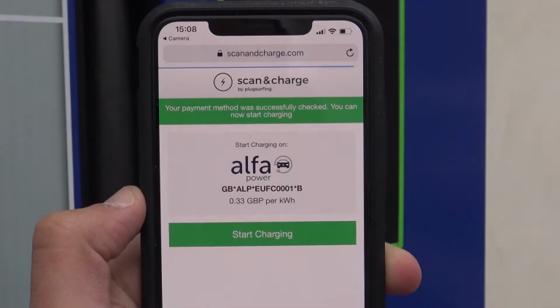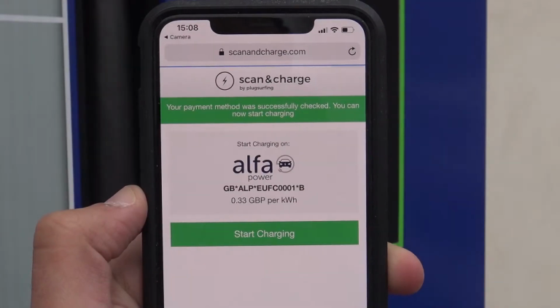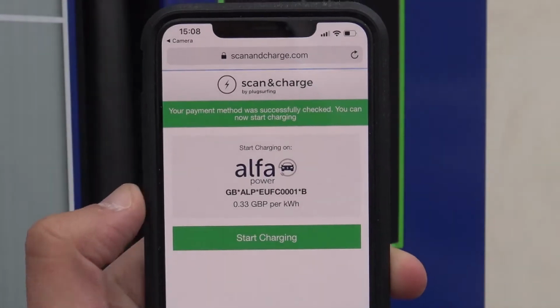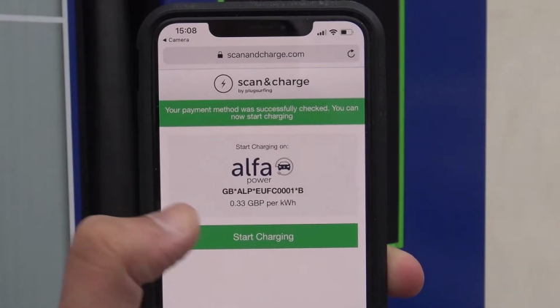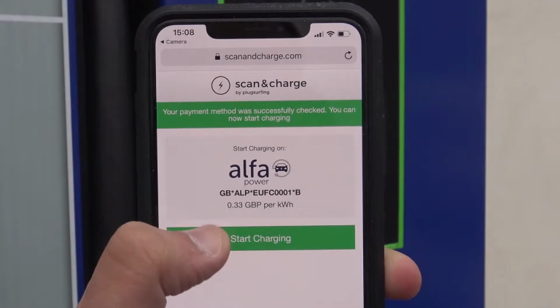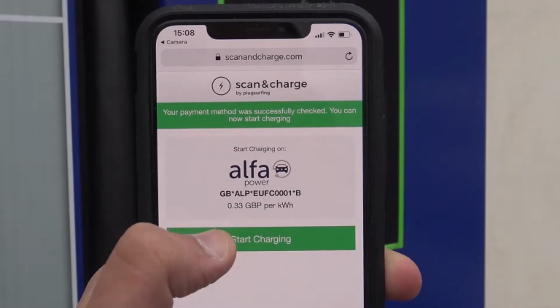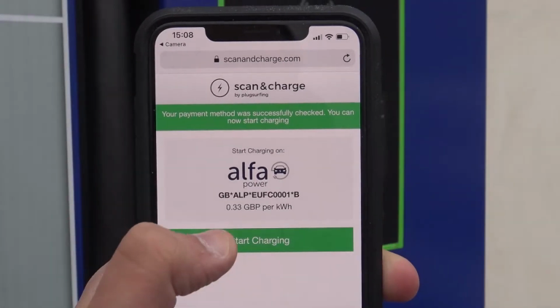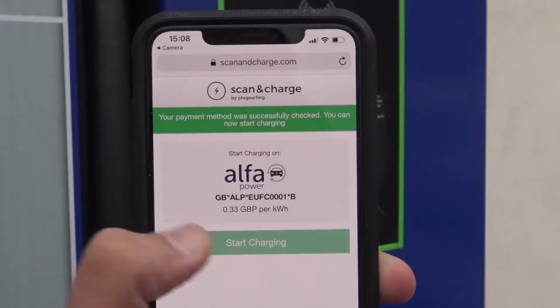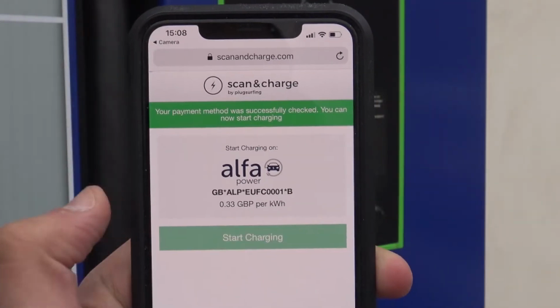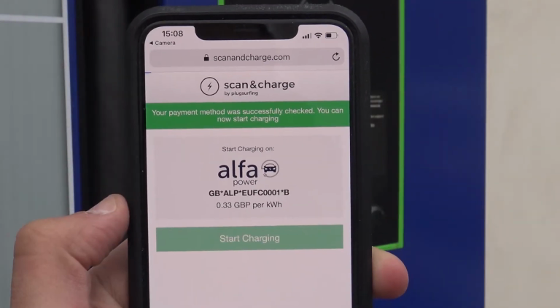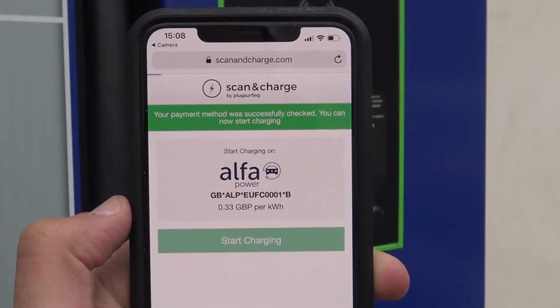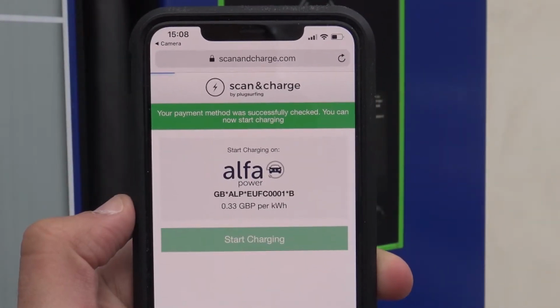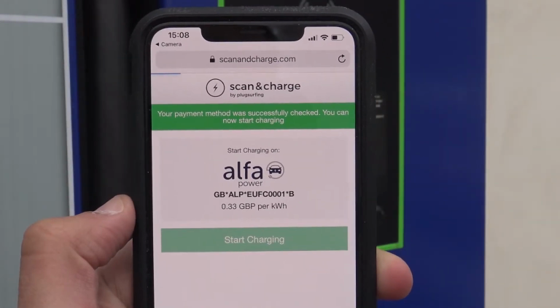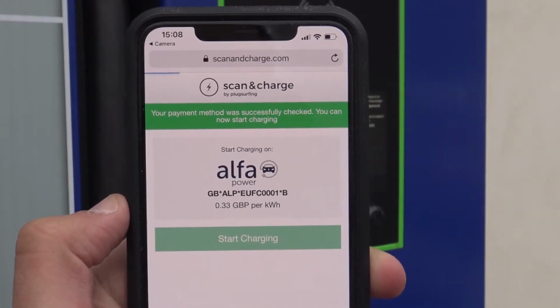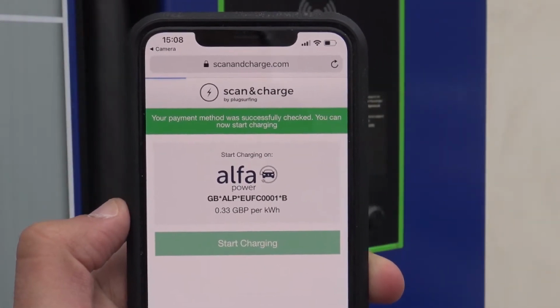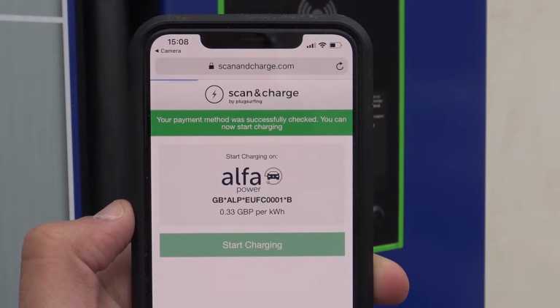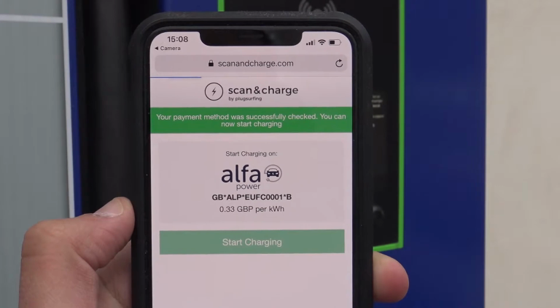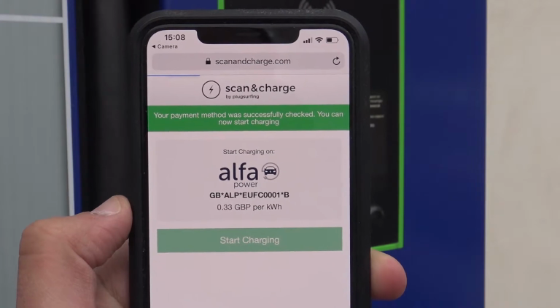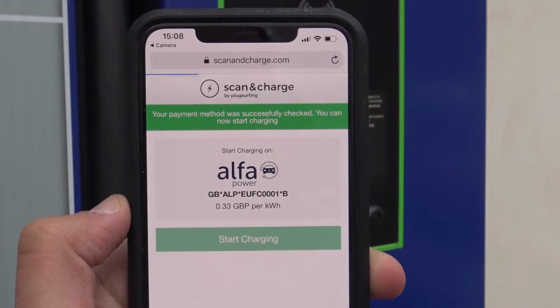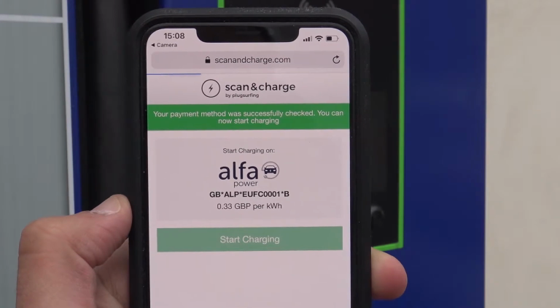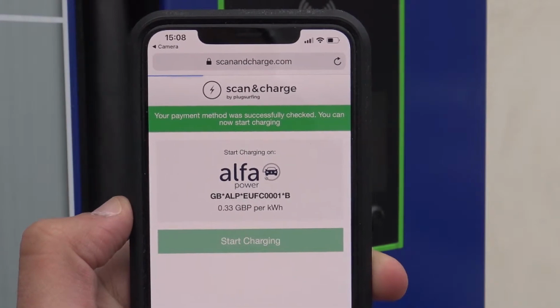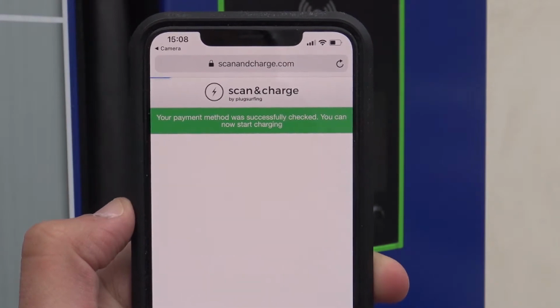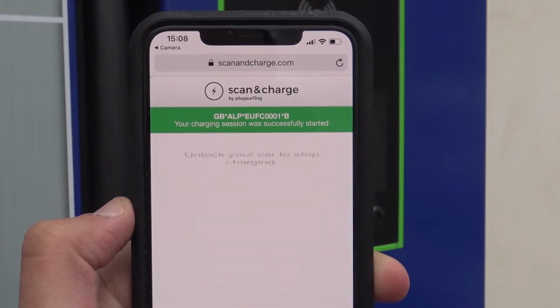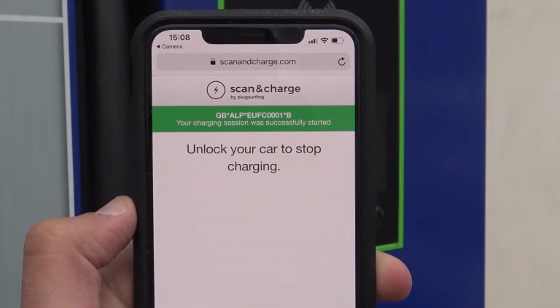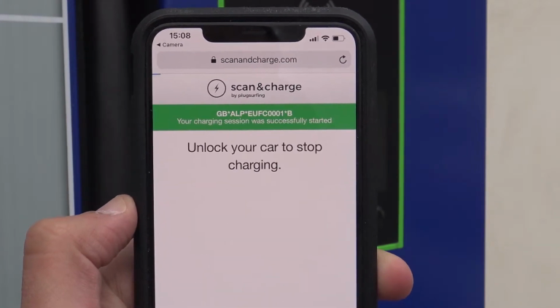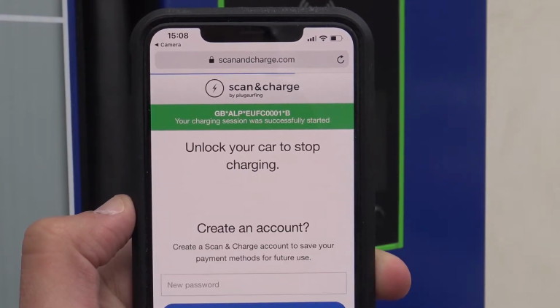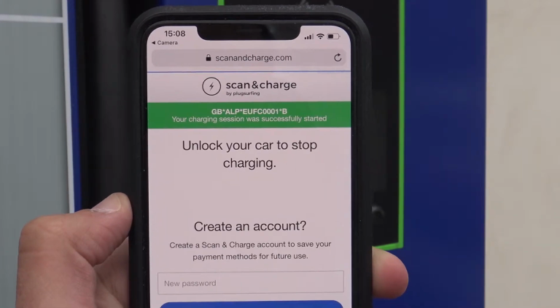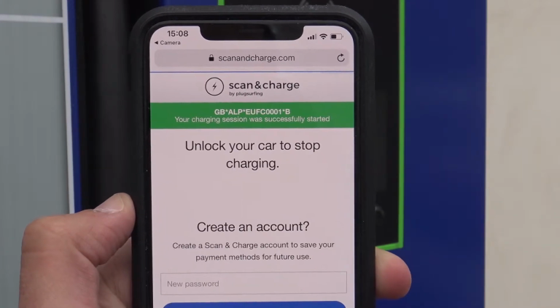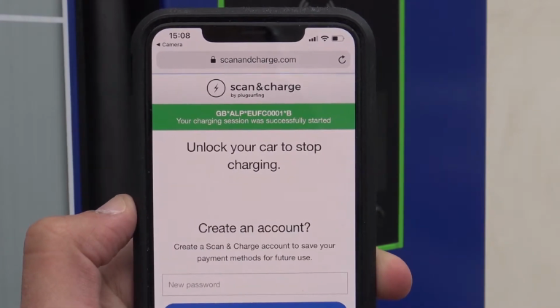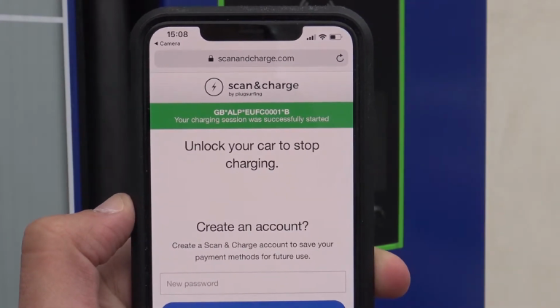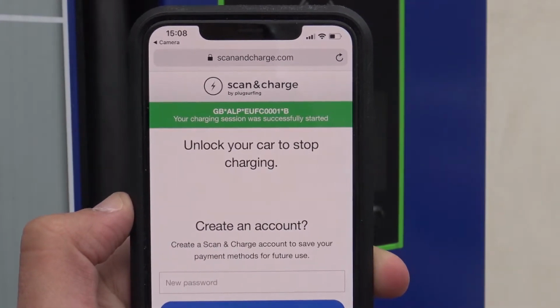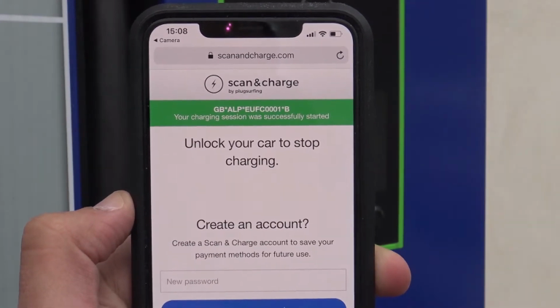Once you have entered your payment details, click start charging and wait for the charger to initiate.